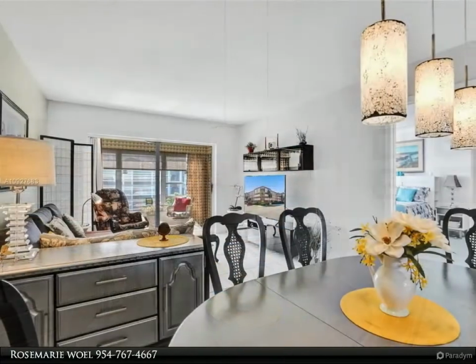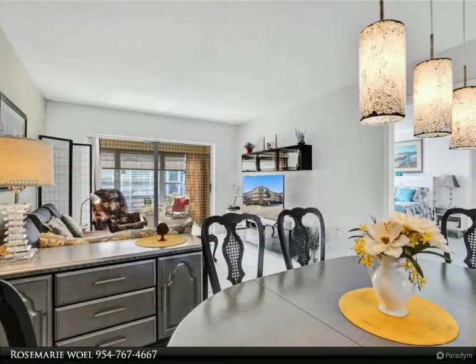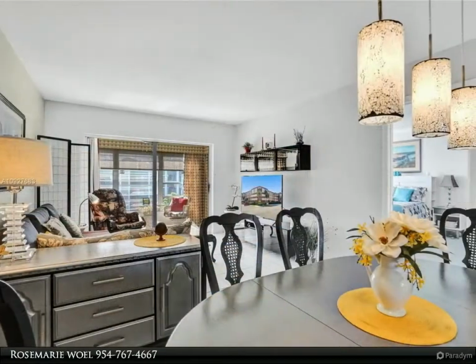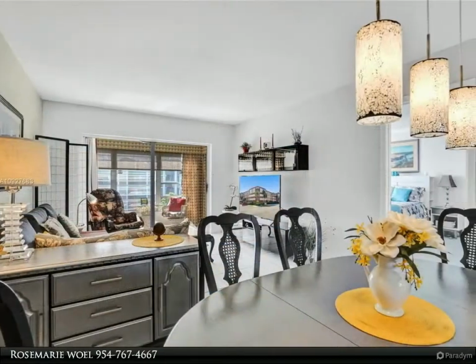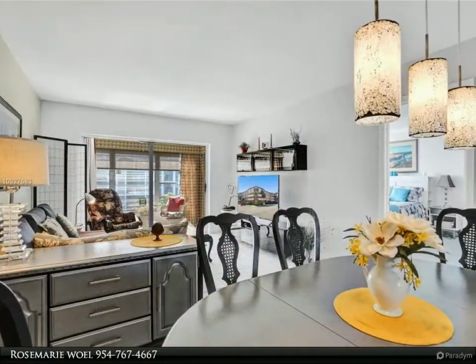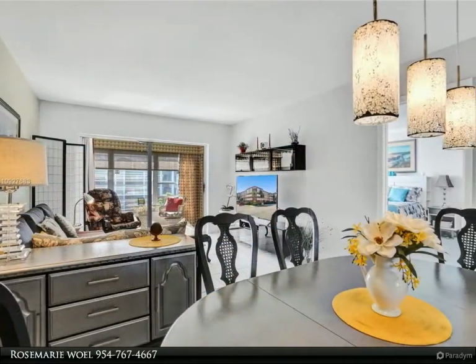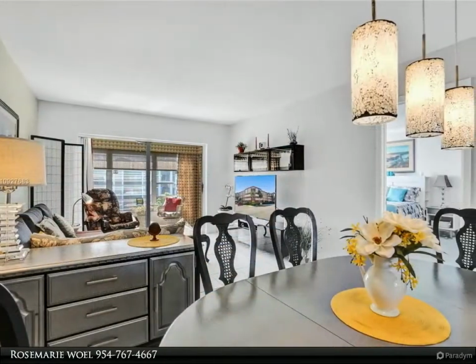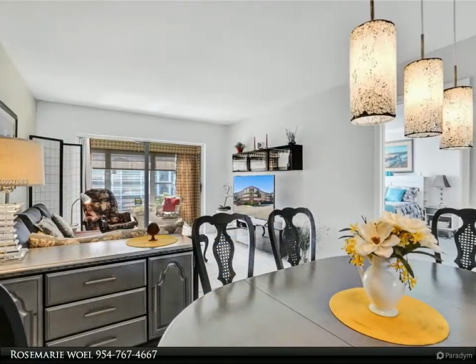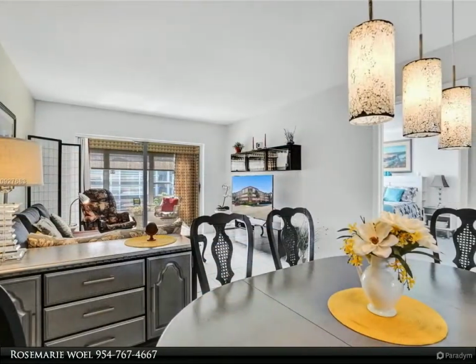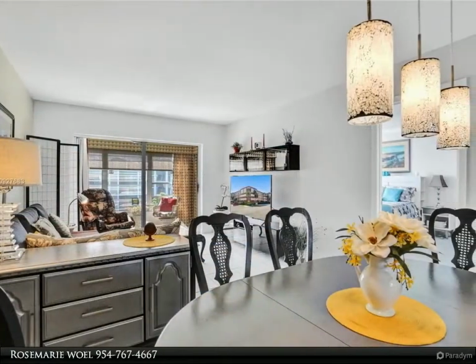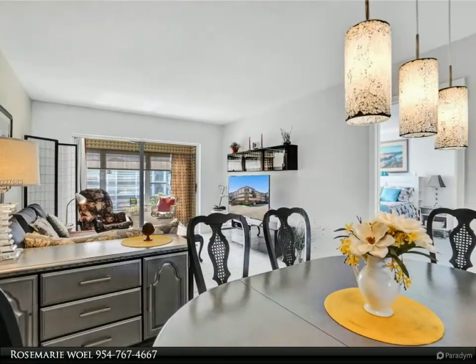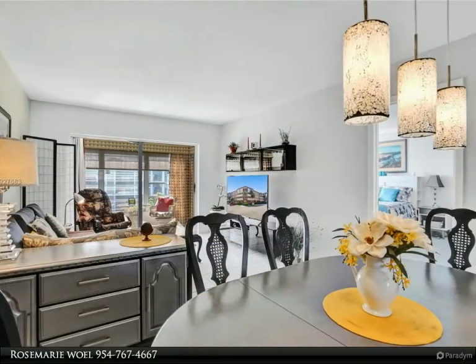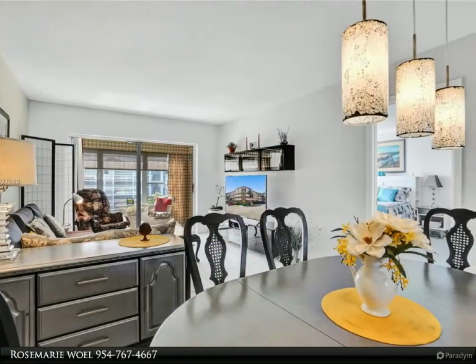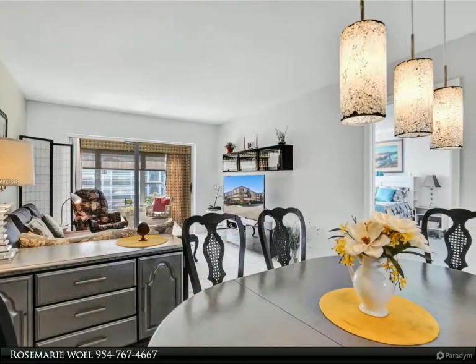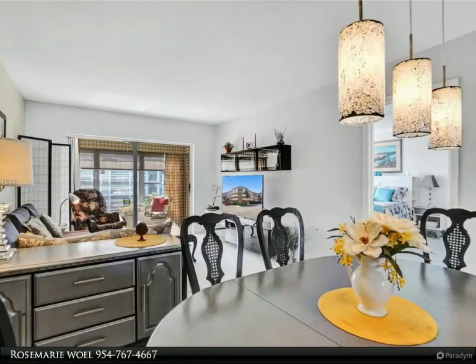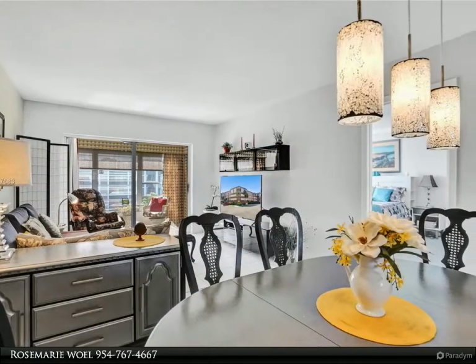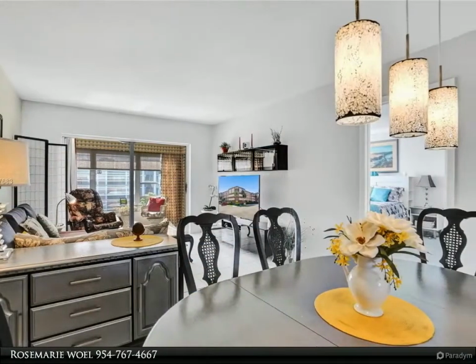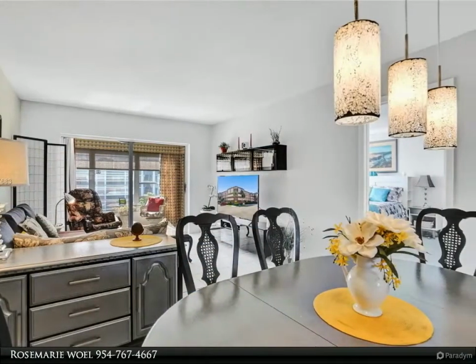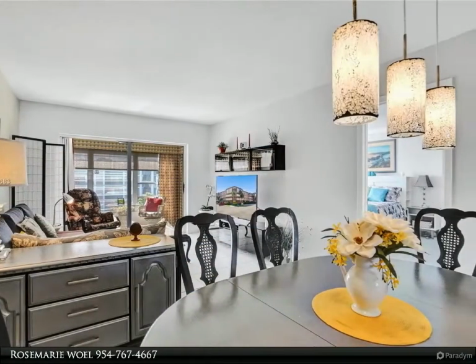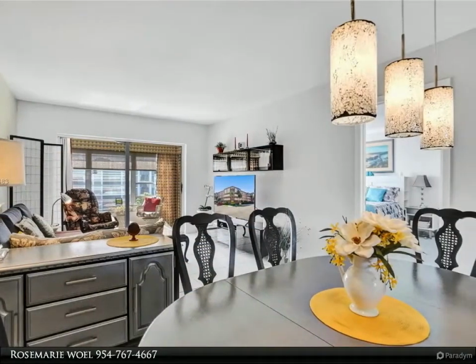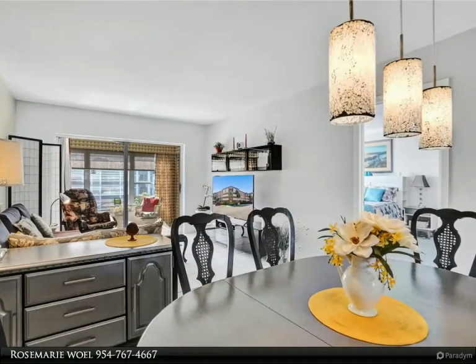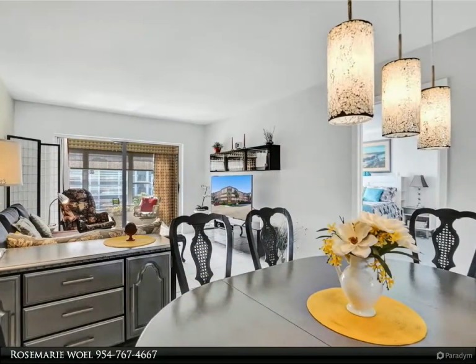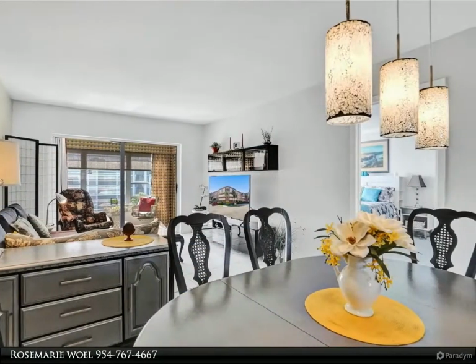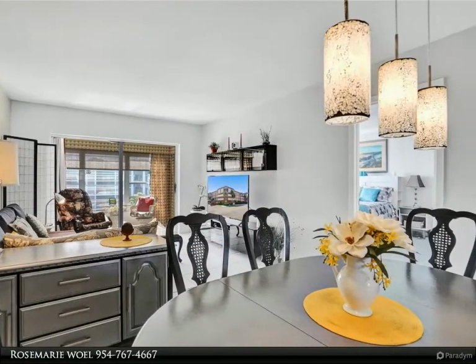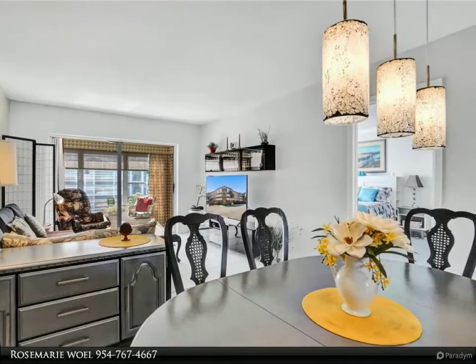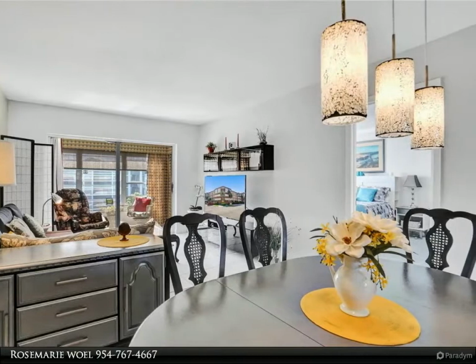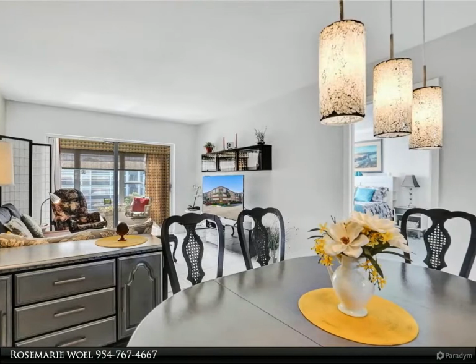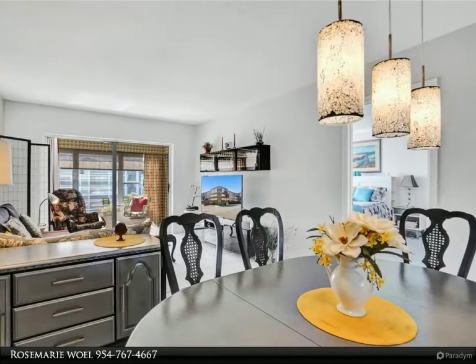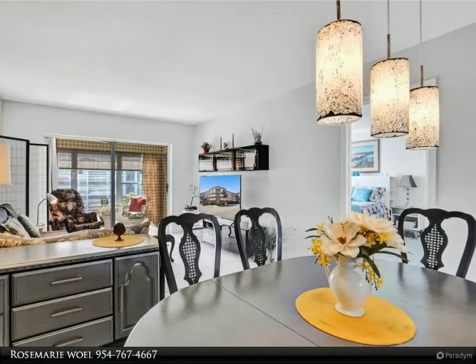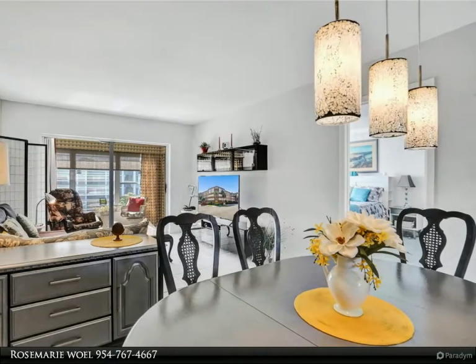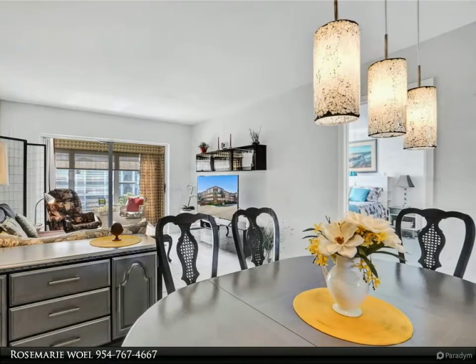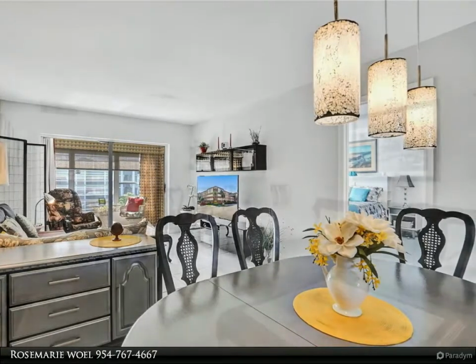It is ready for you to make it your home, walking distance from the main clubhouse, store, and transportation.